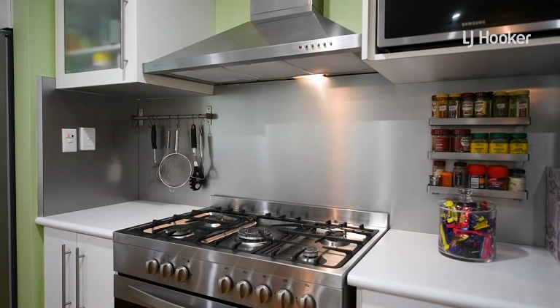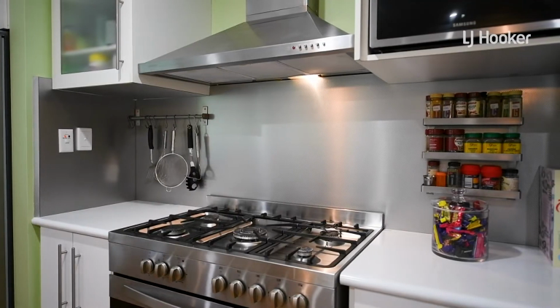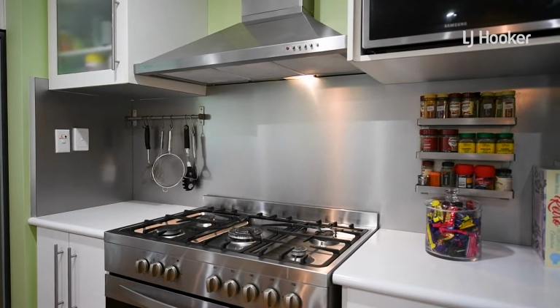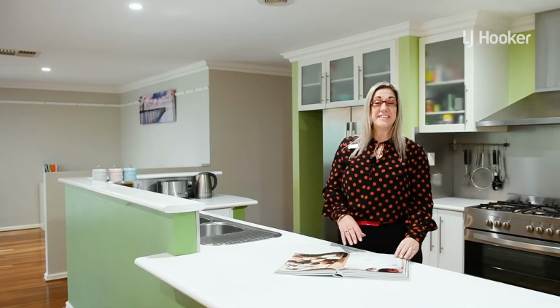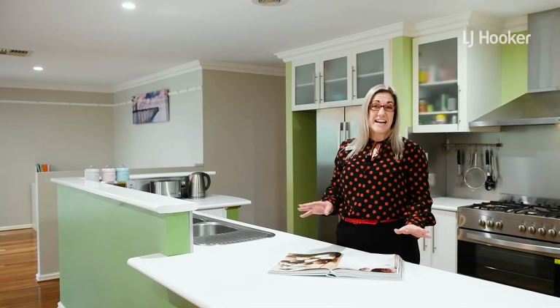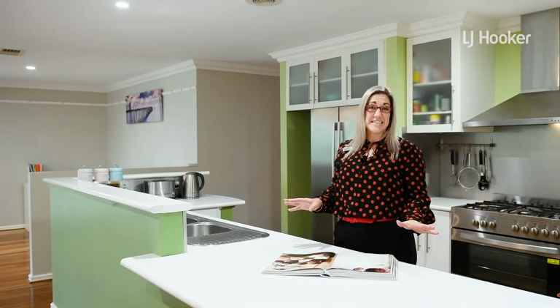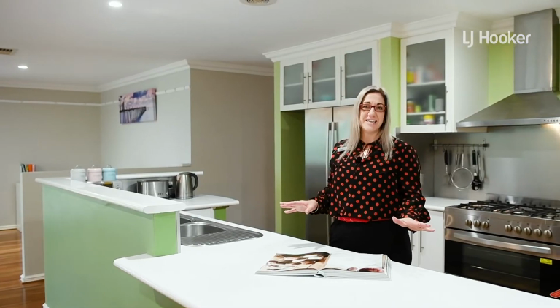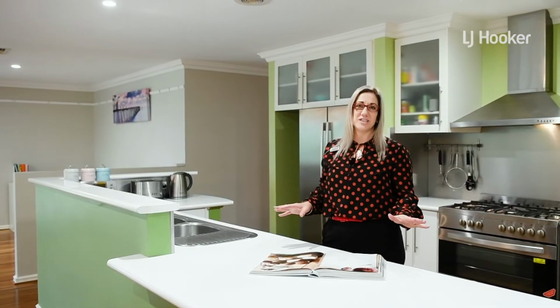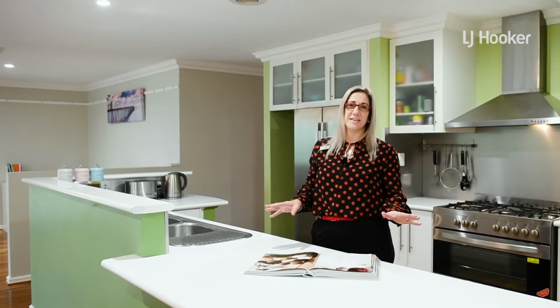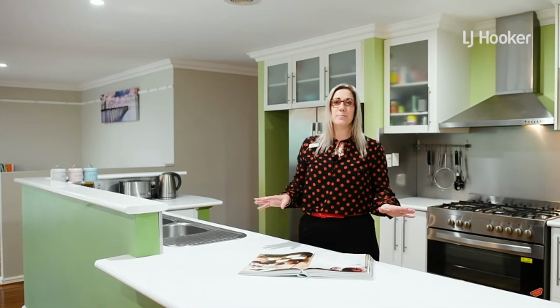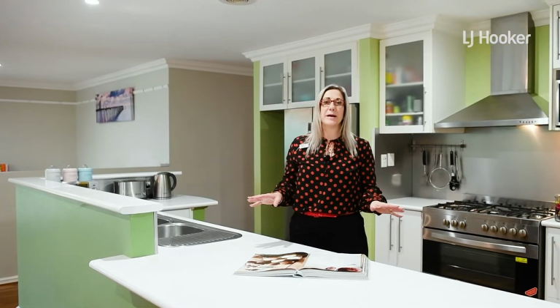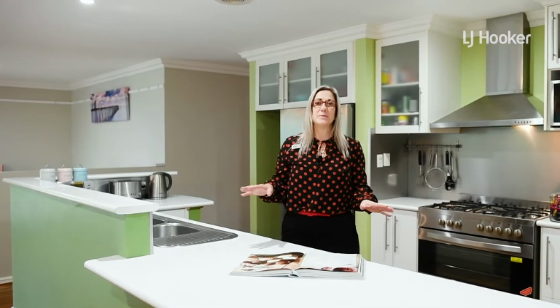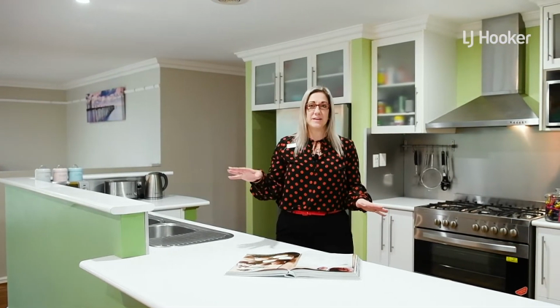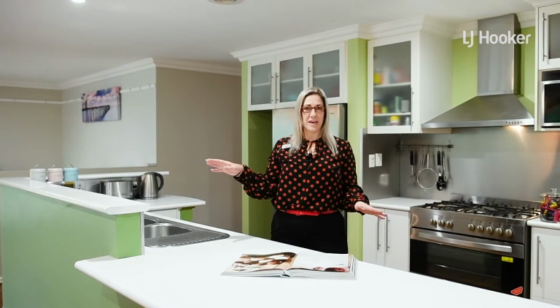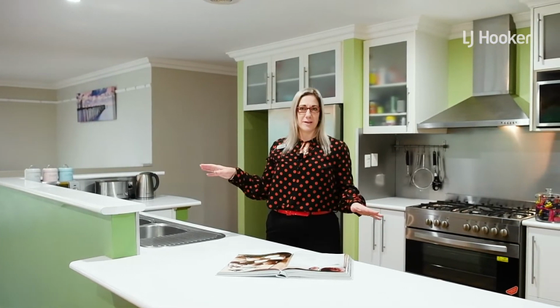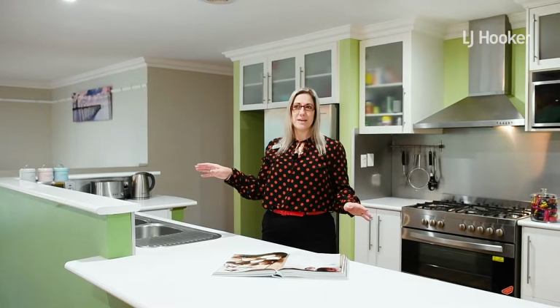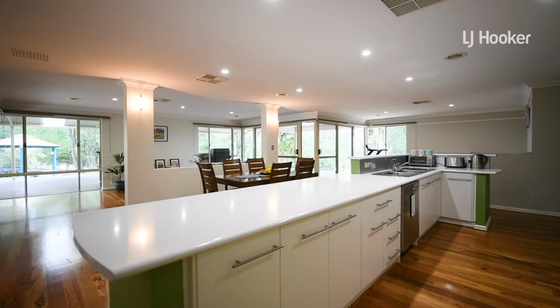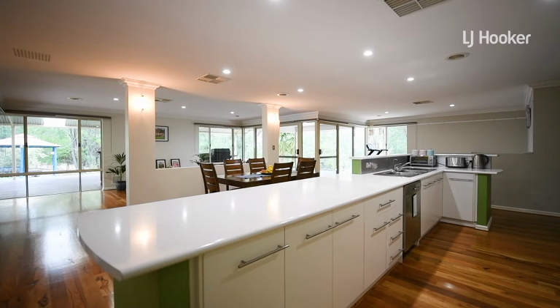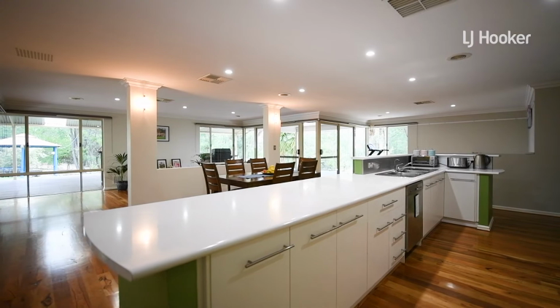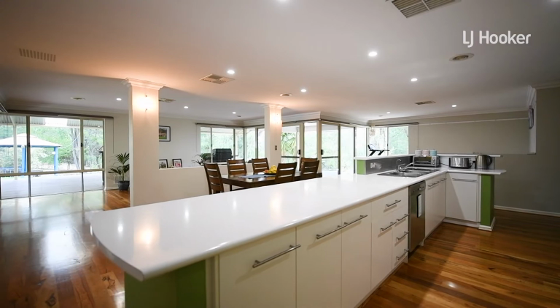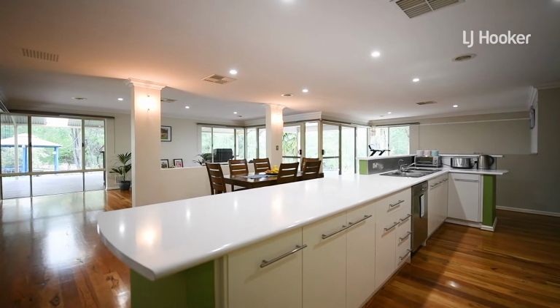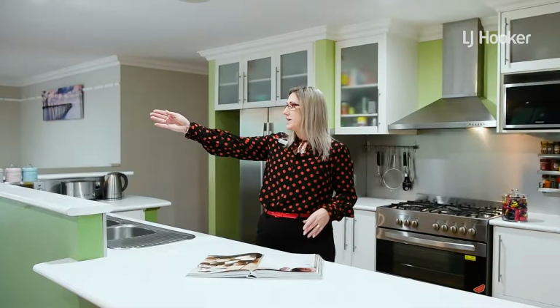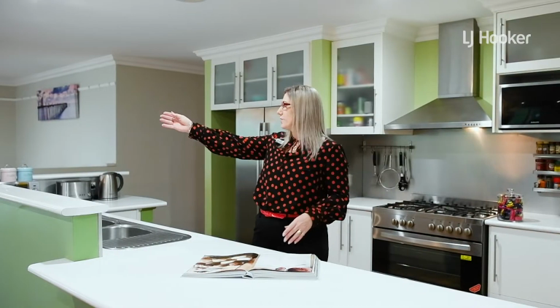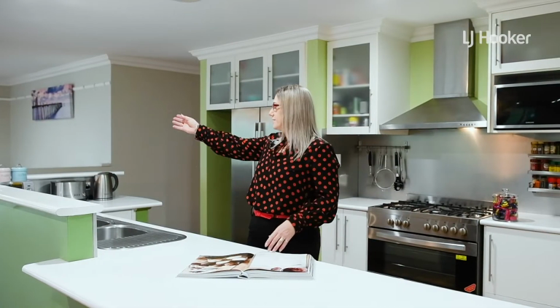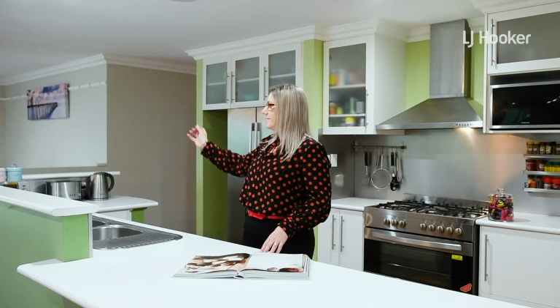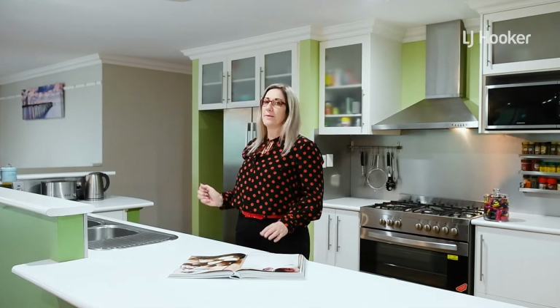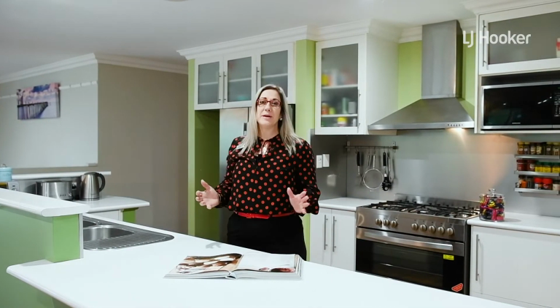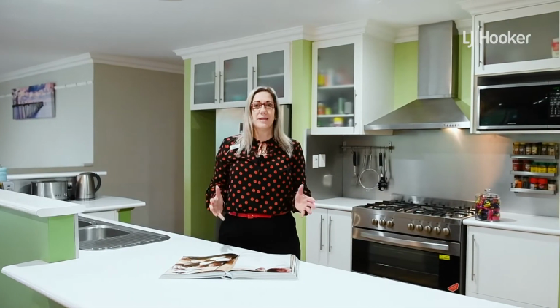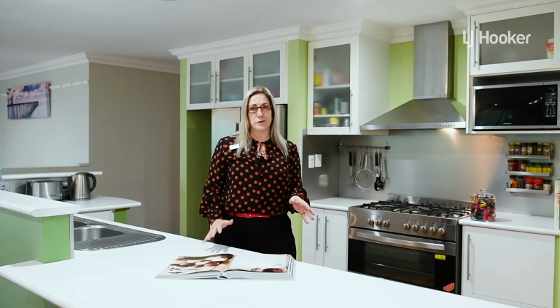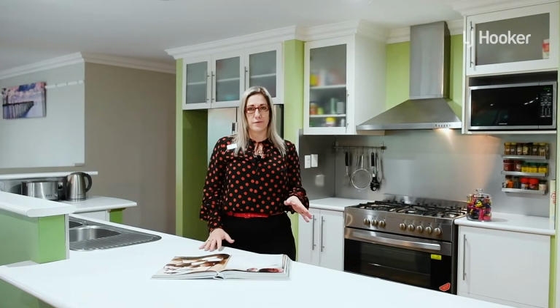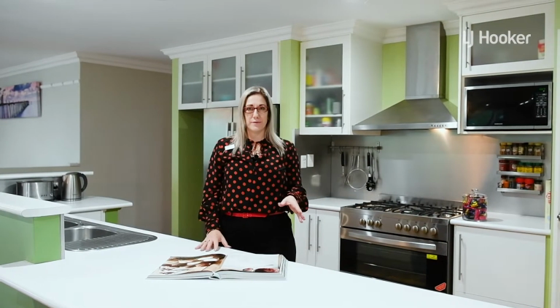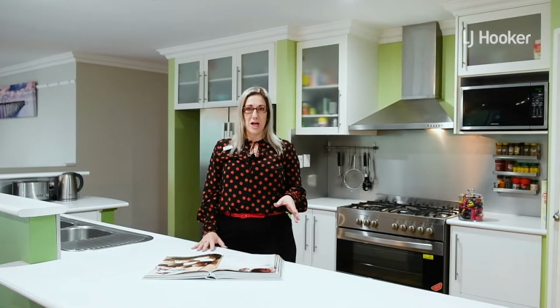This fantastic kitchen is embraced with the living areas, and floor to ceiling windows that bring in the natural flow of light.